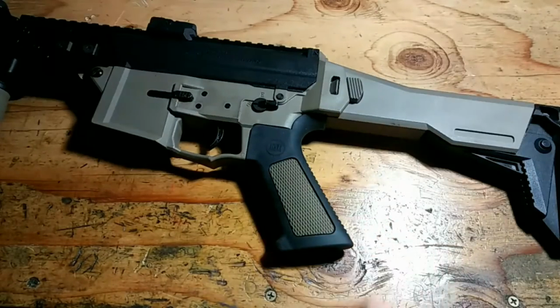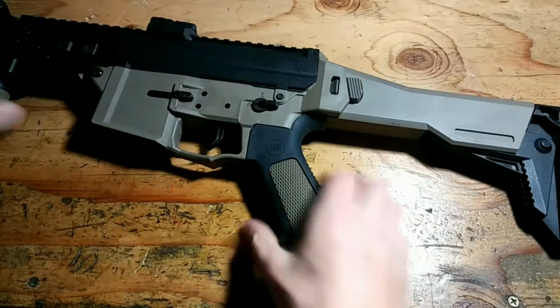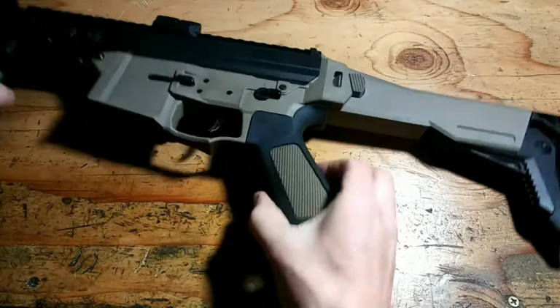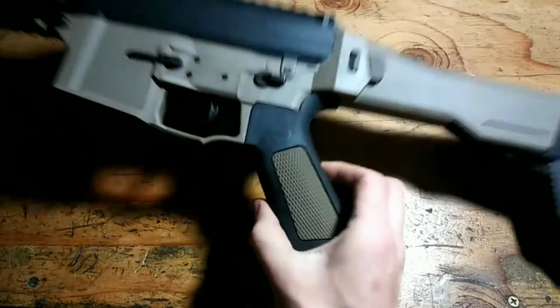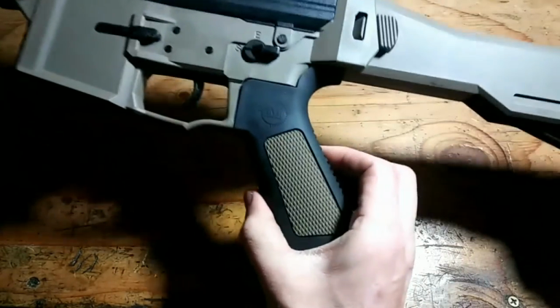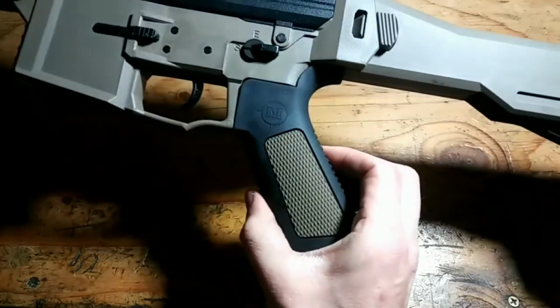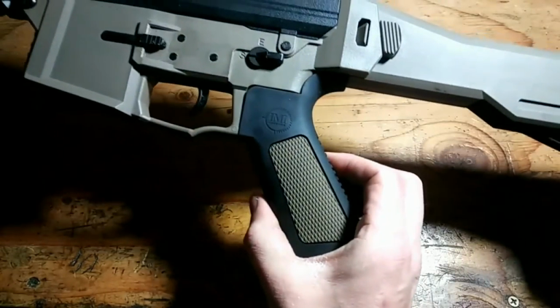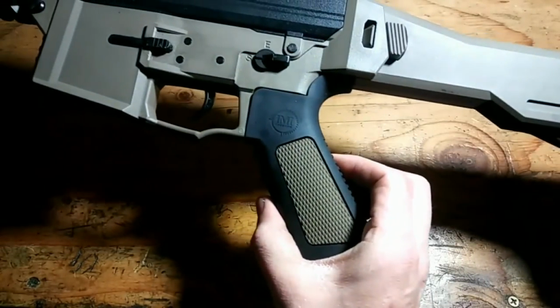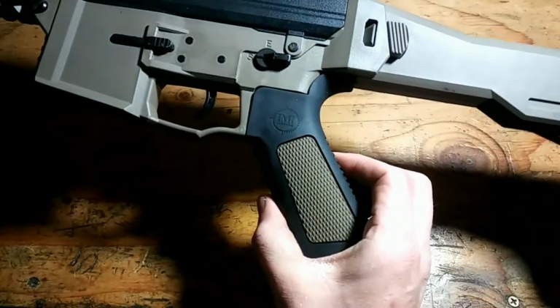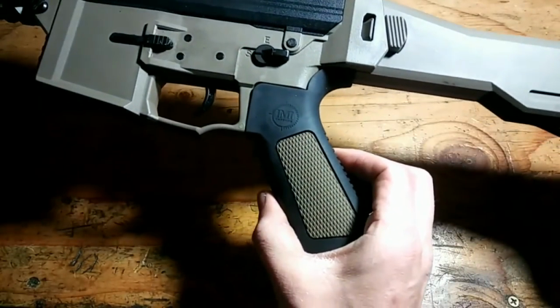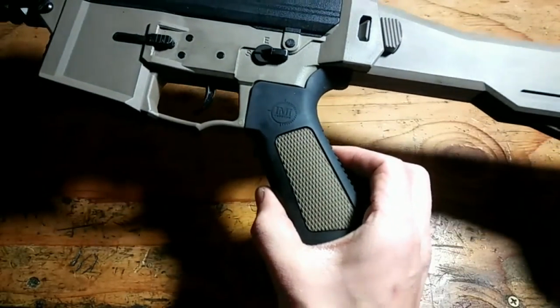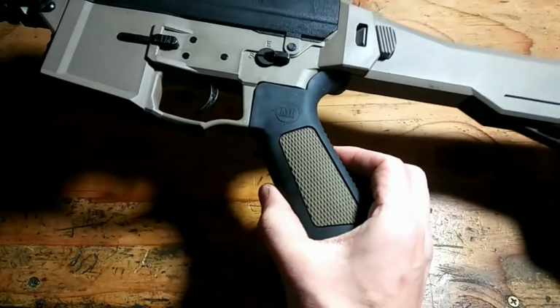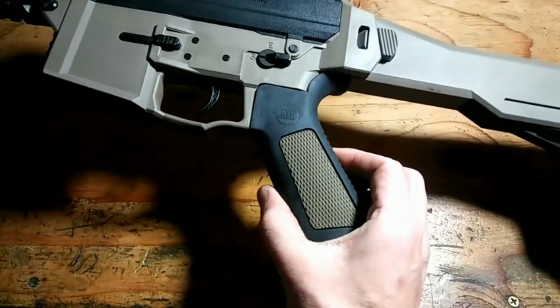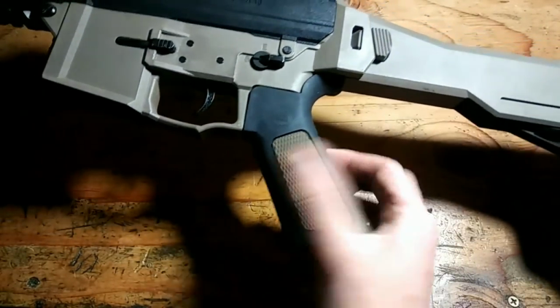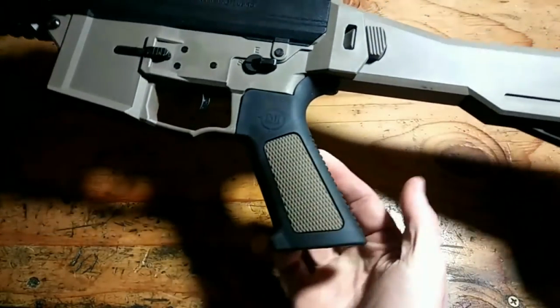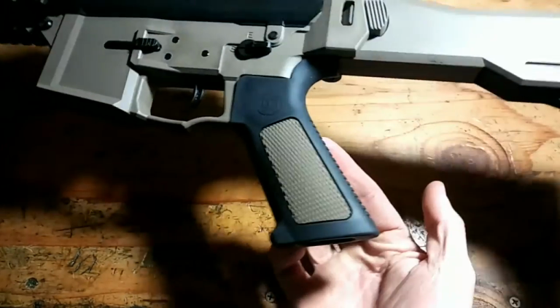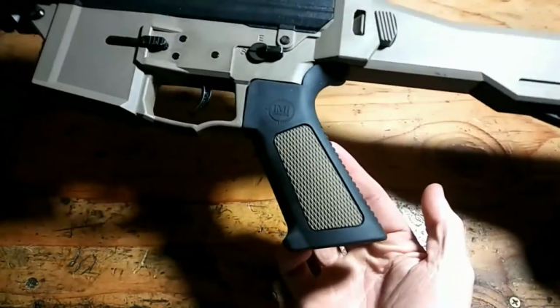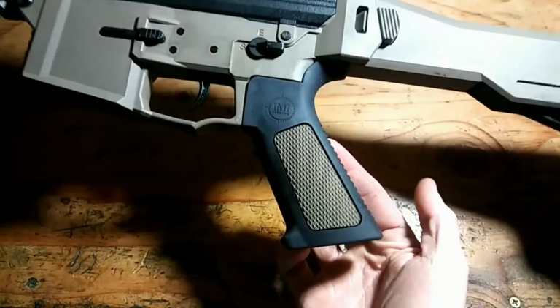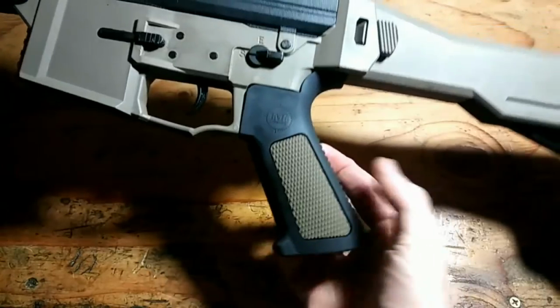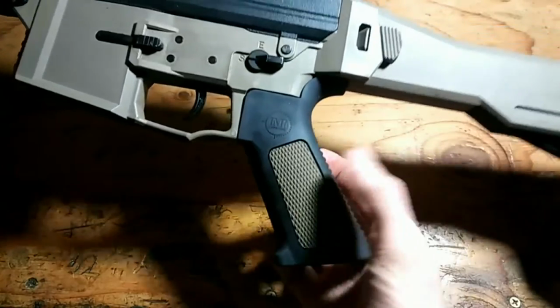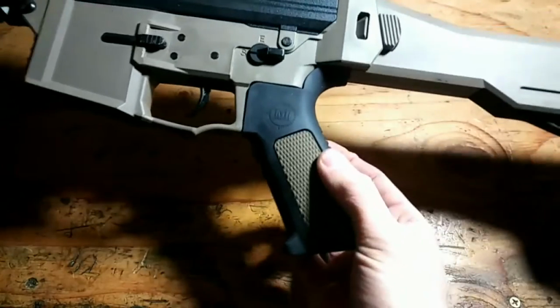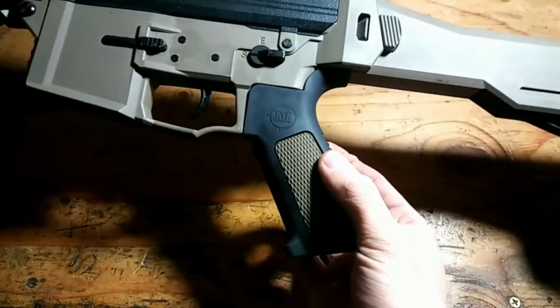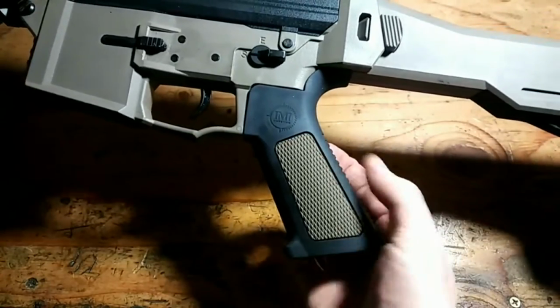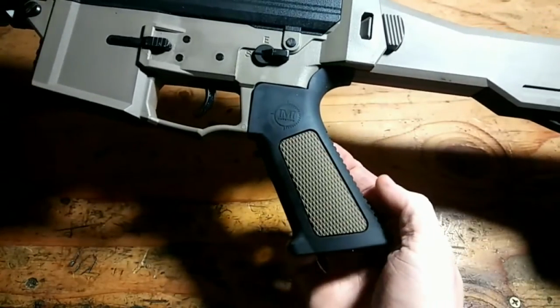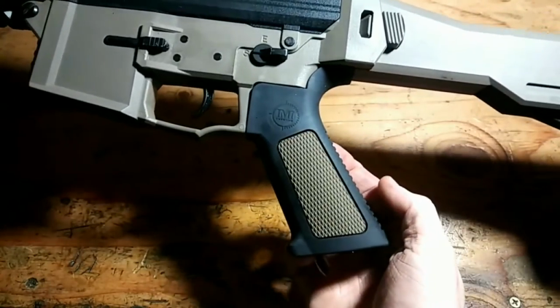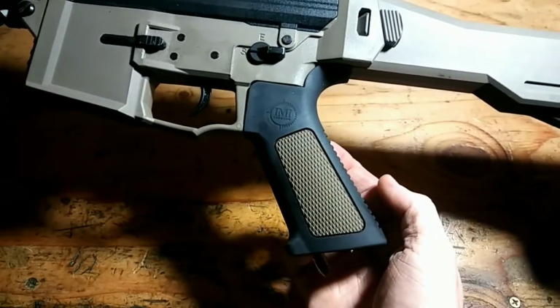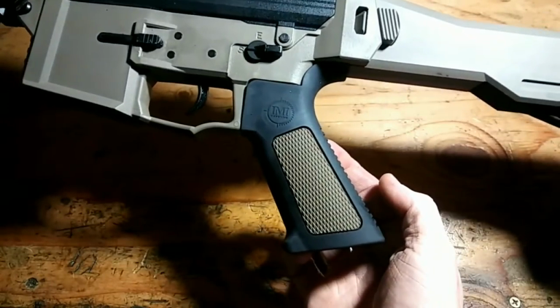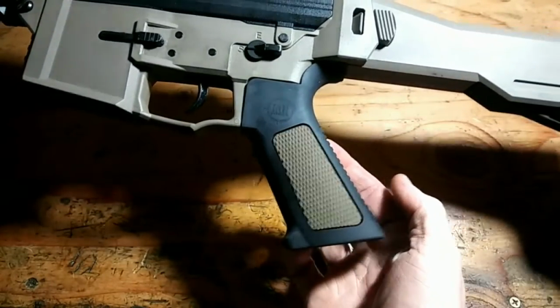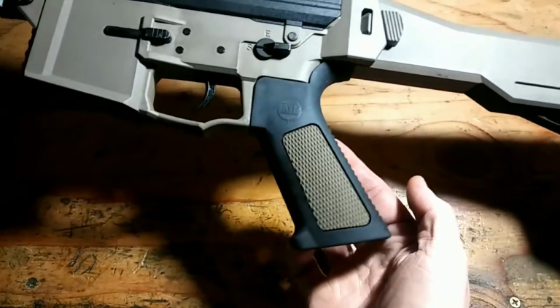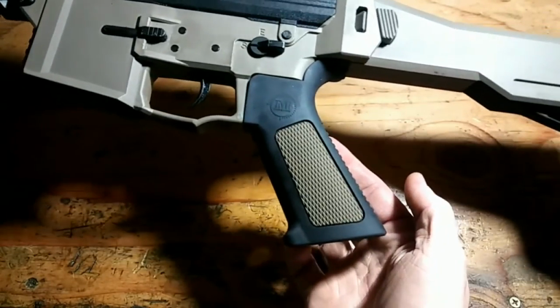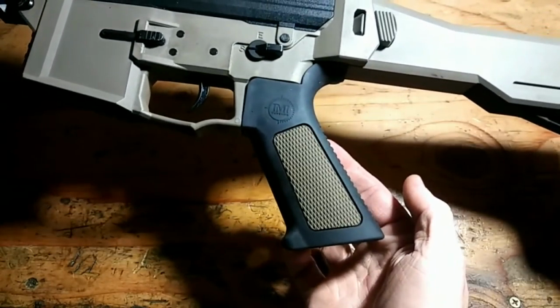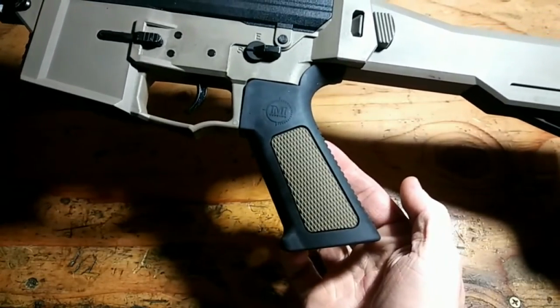This has been the IMI Defense MX-4 pistol grip. Thank you for watching, and please check out IMI Defense's other cool products.